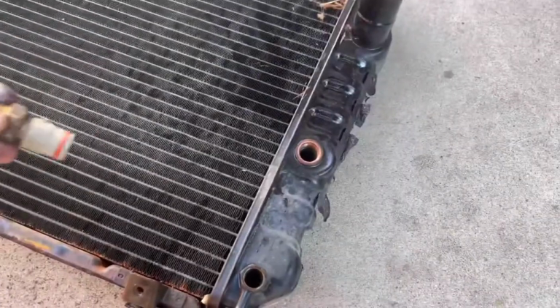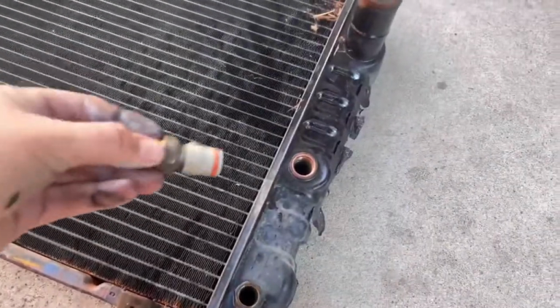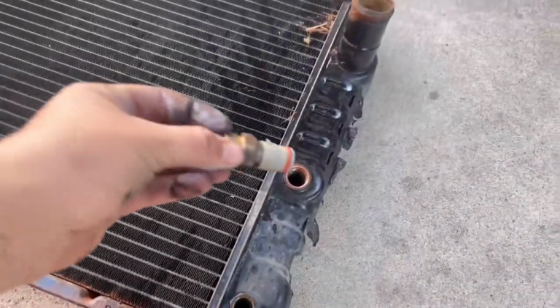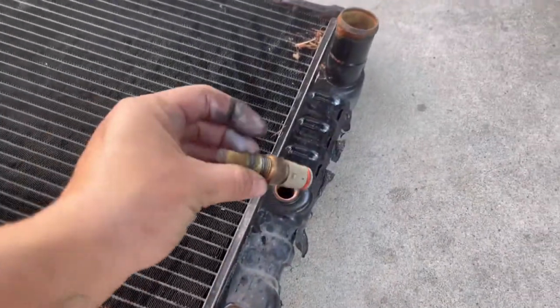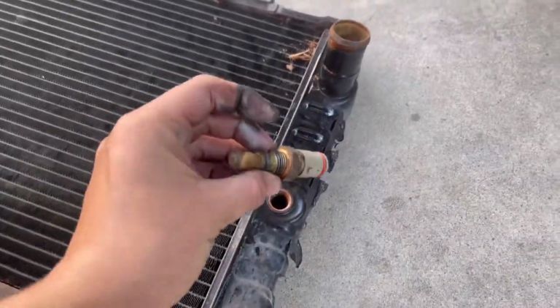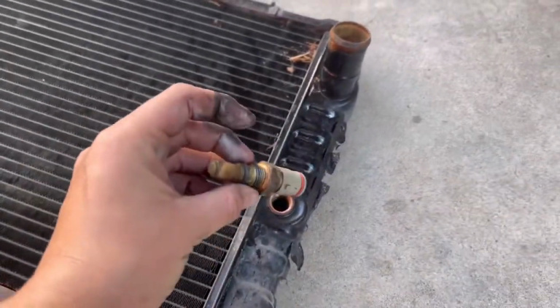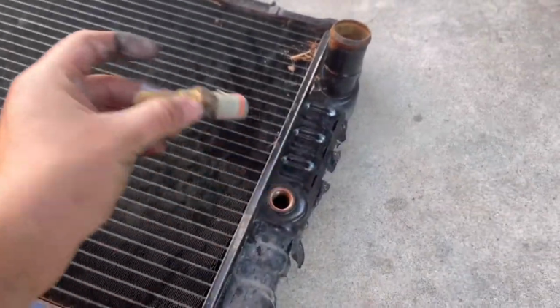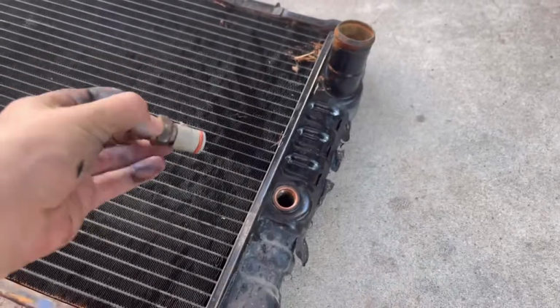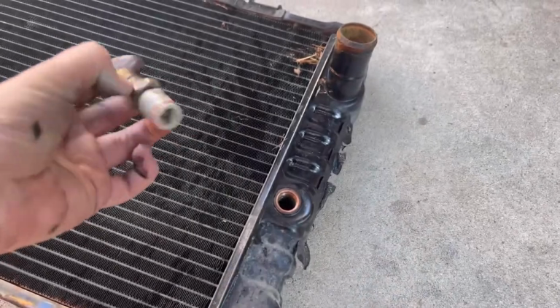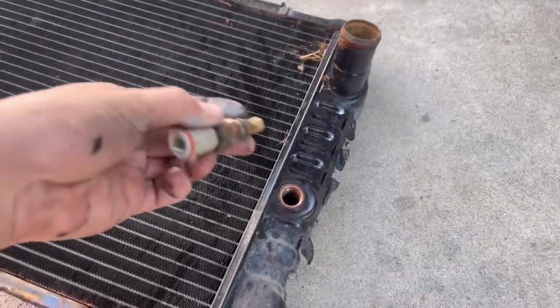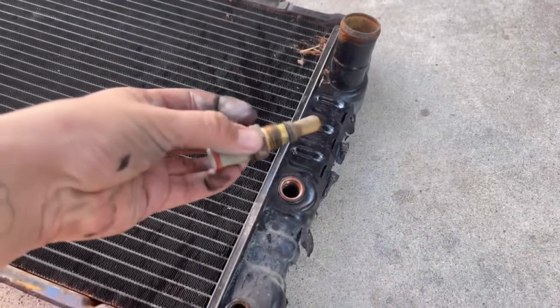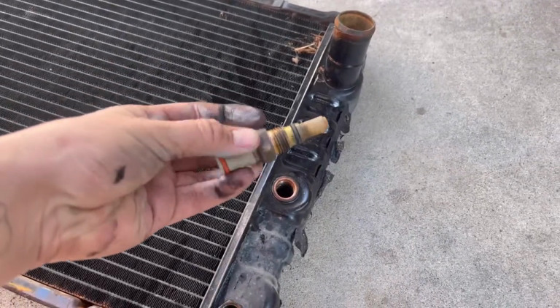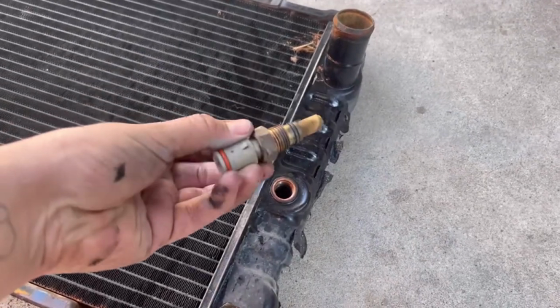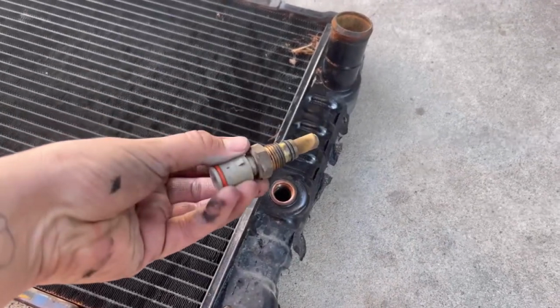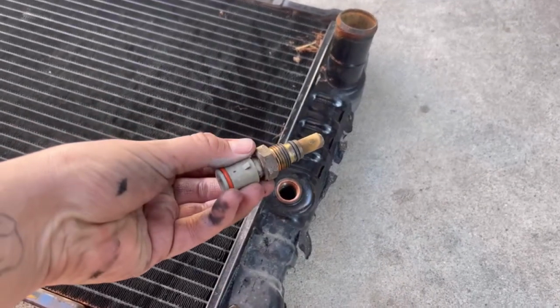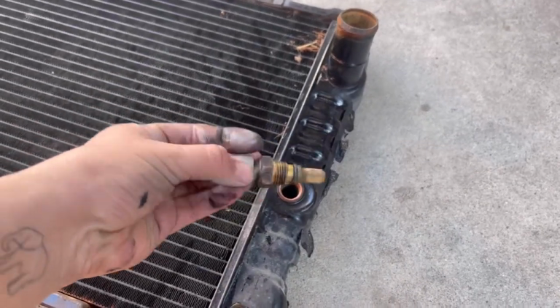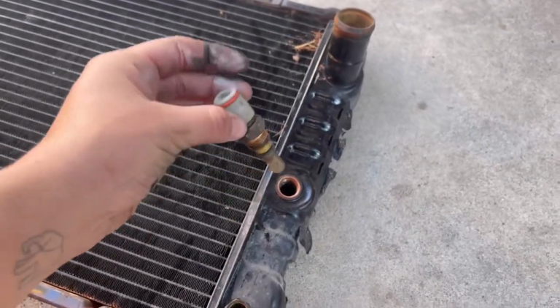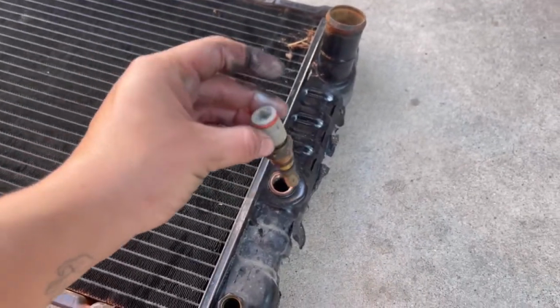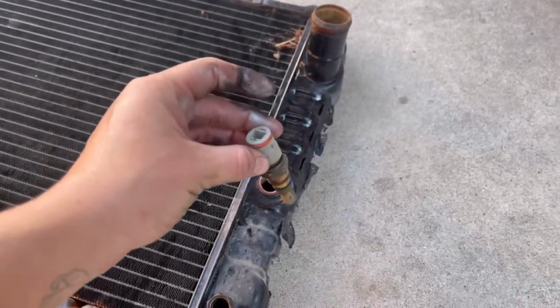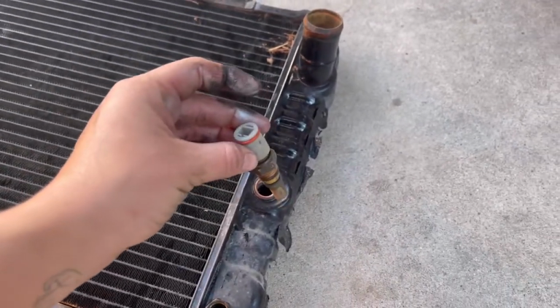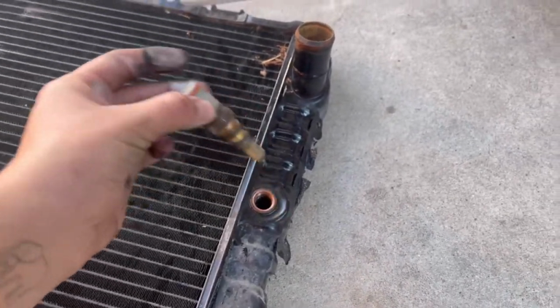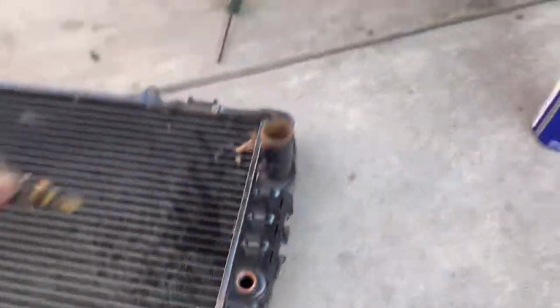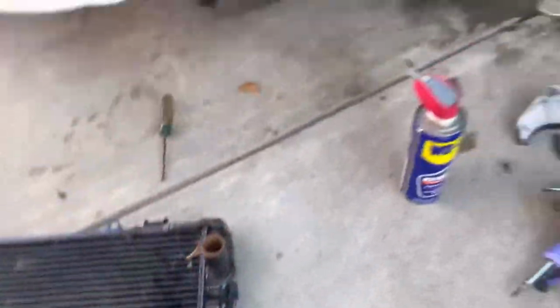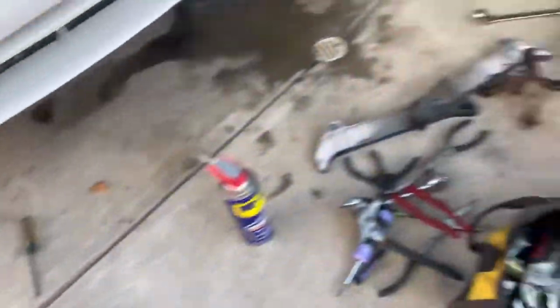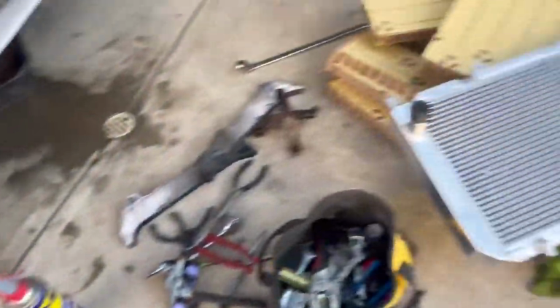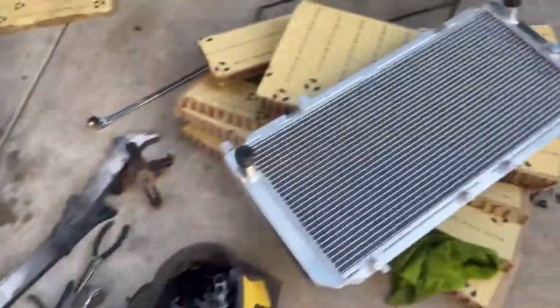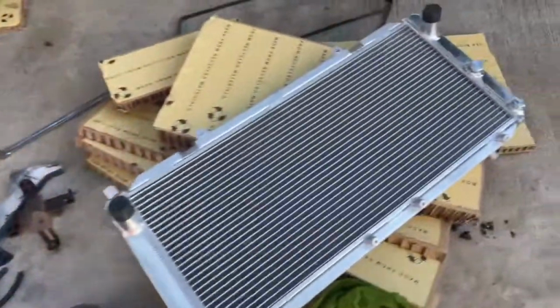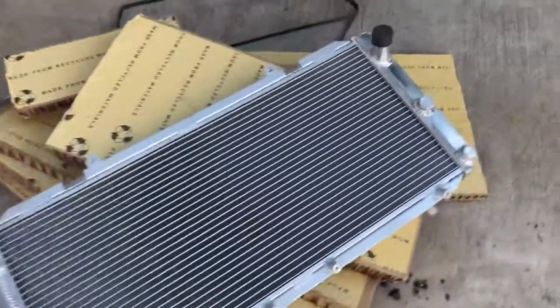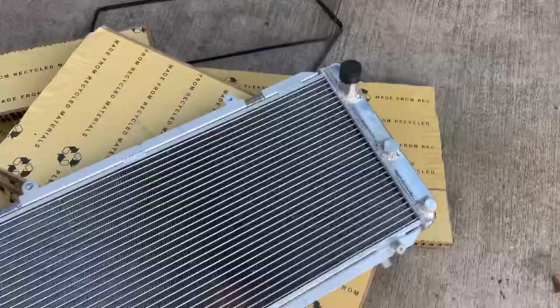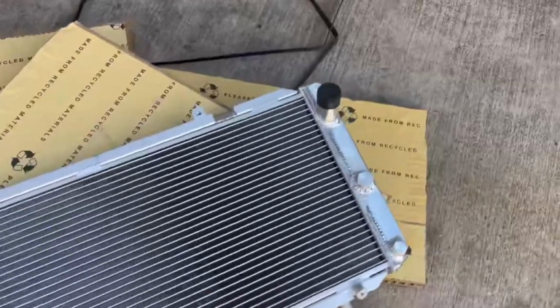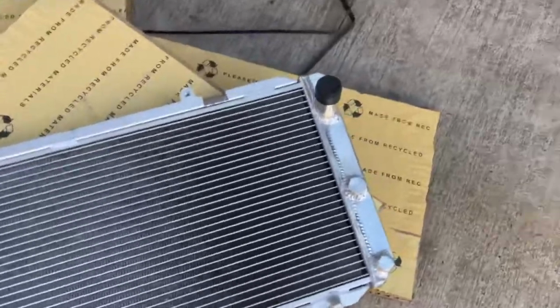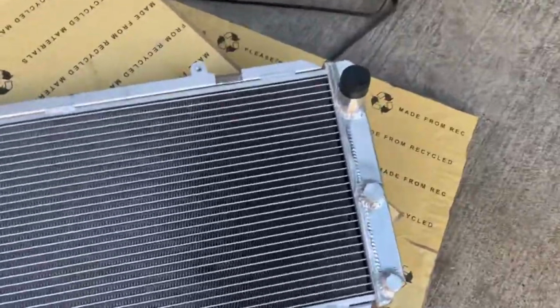So once you remove your radiator, you are going to want to take this off, and then you're gonna have to put it on the new one.